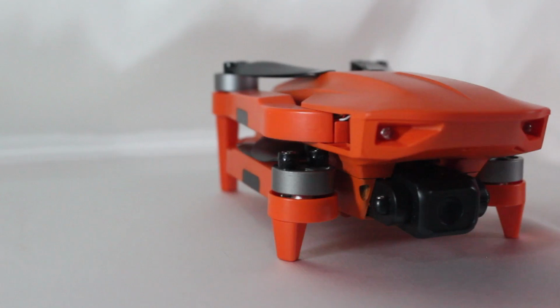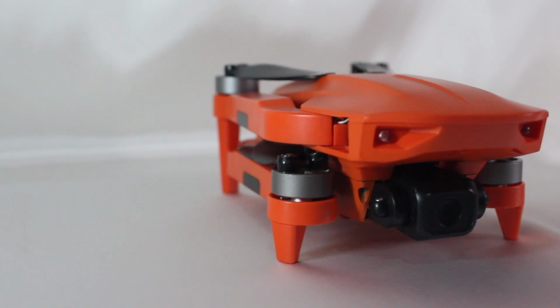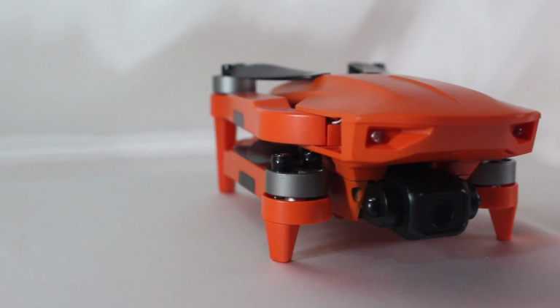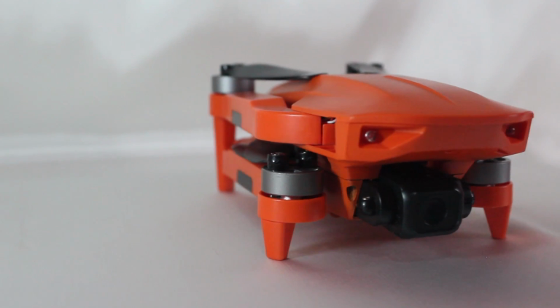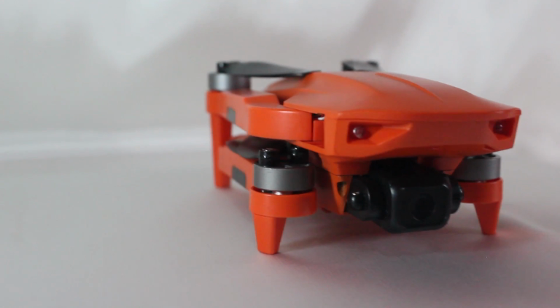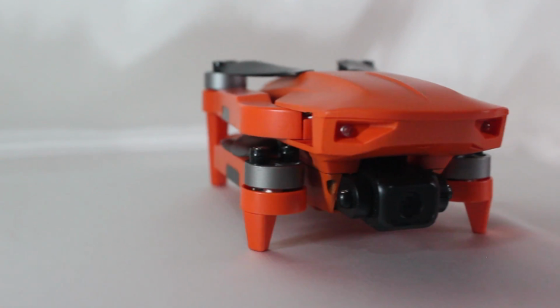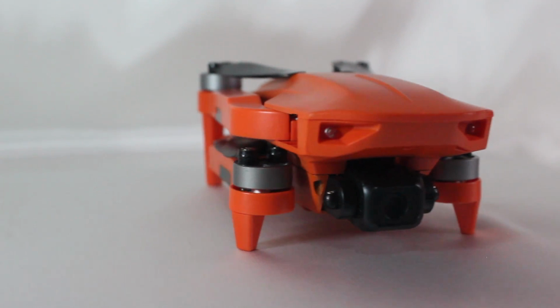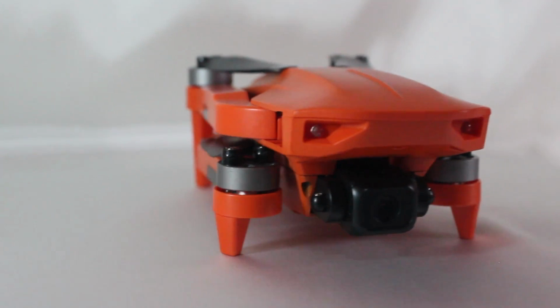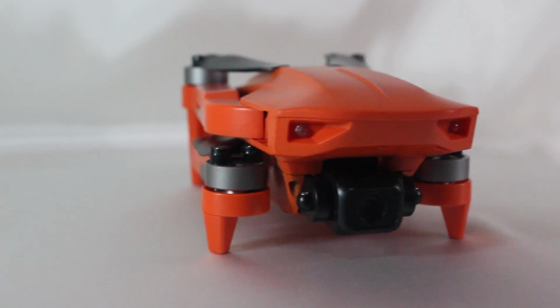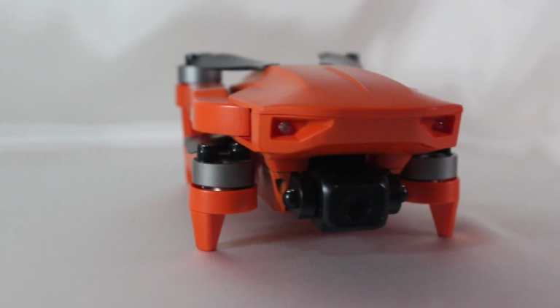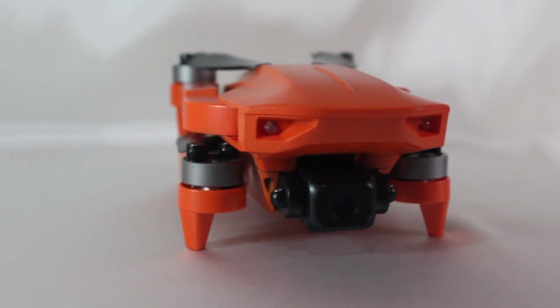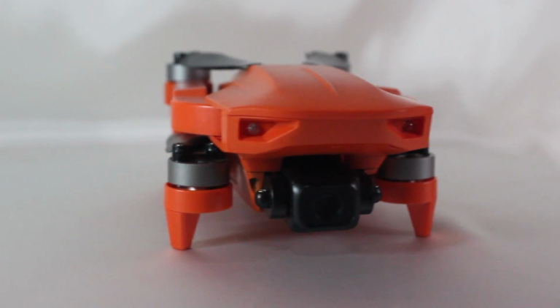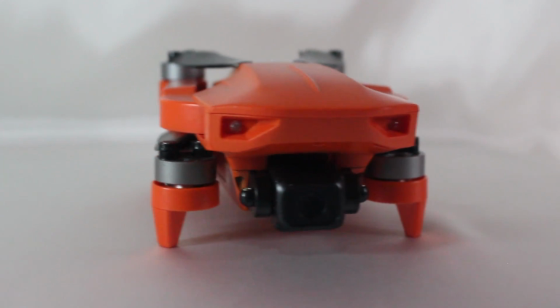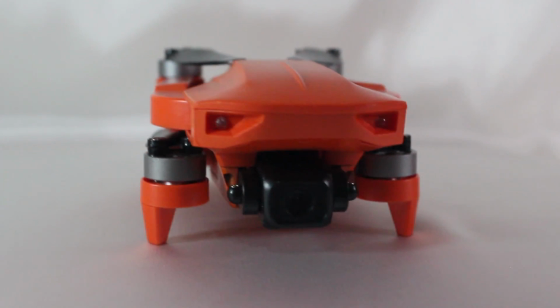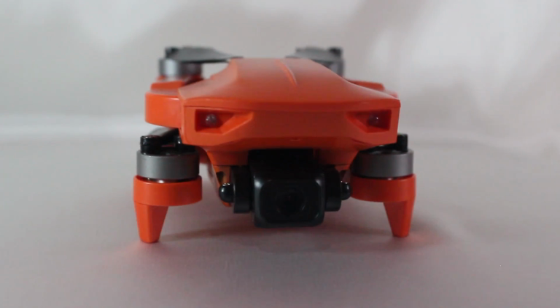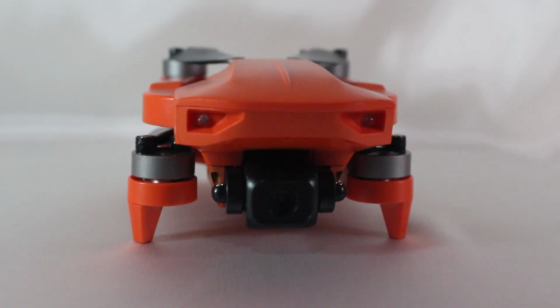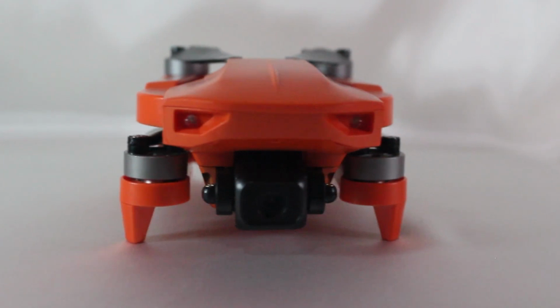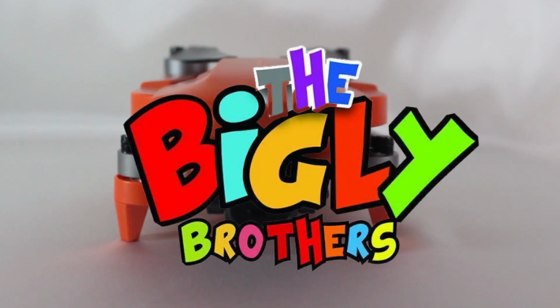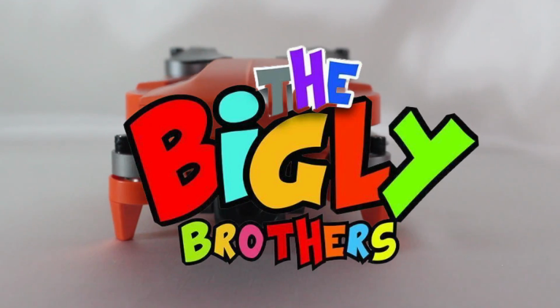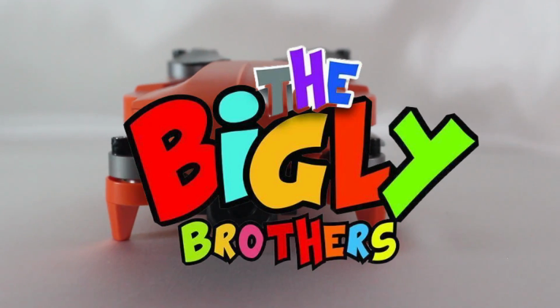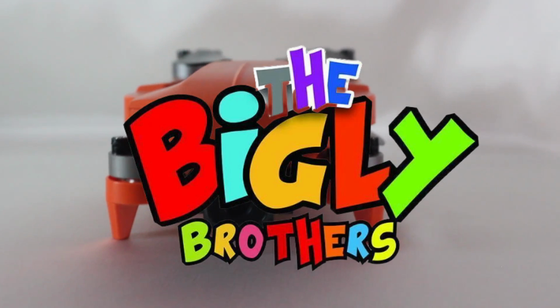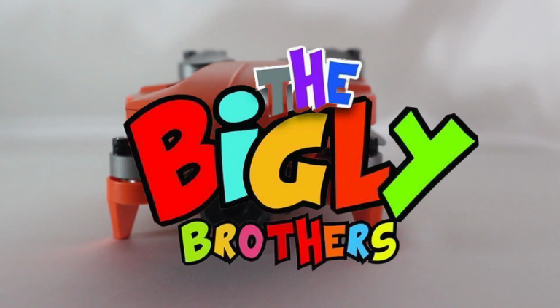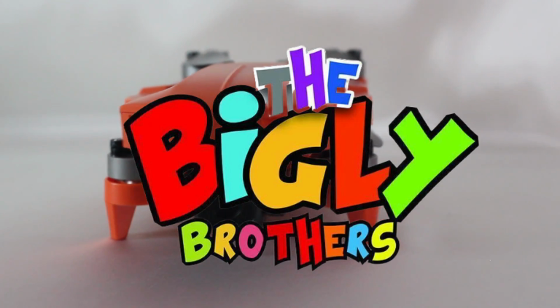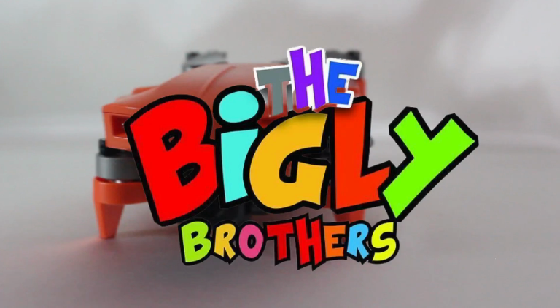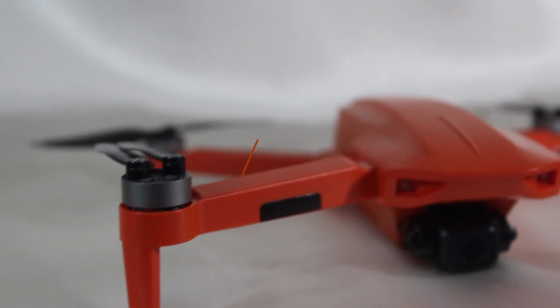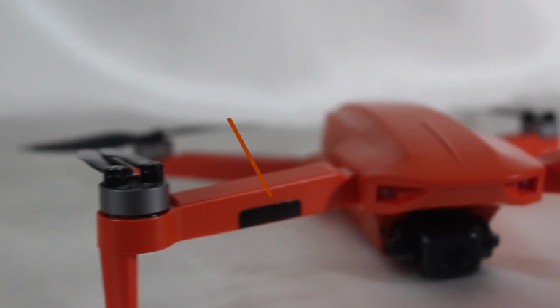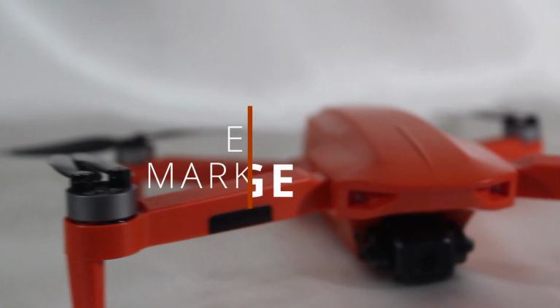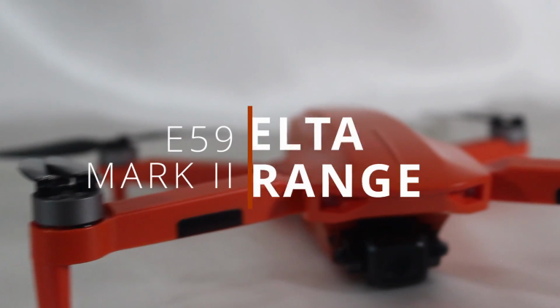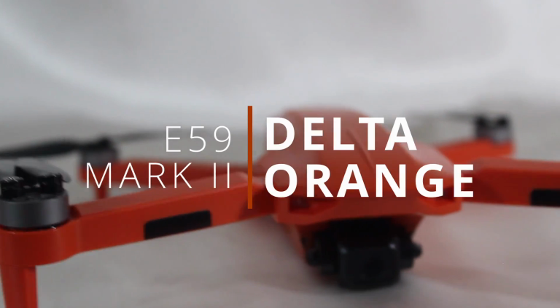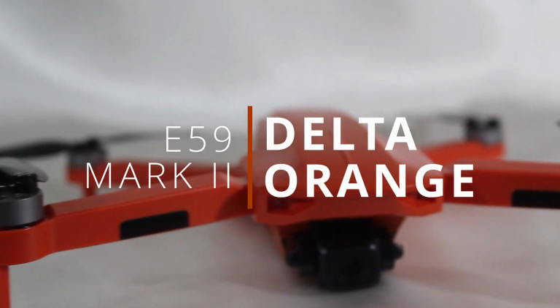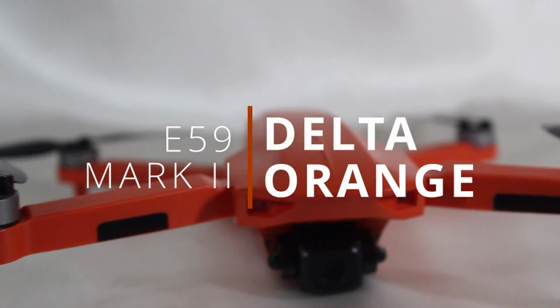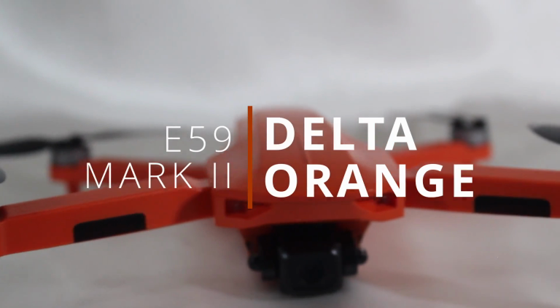Hi everyone, this is a tutorial video on how to use the Bigley Brothers E-59 Mark II drone.